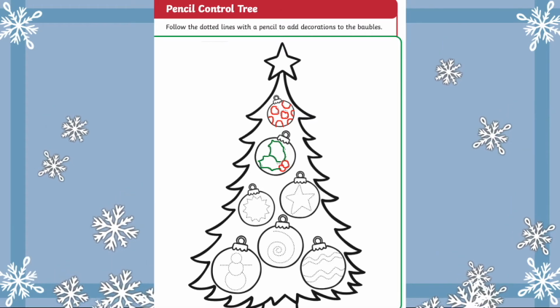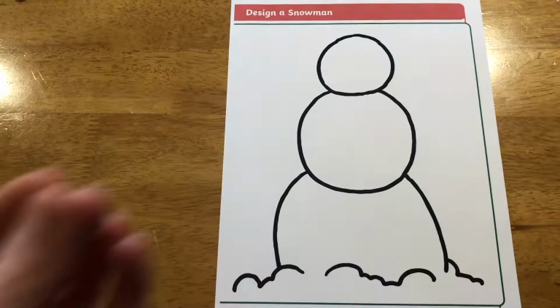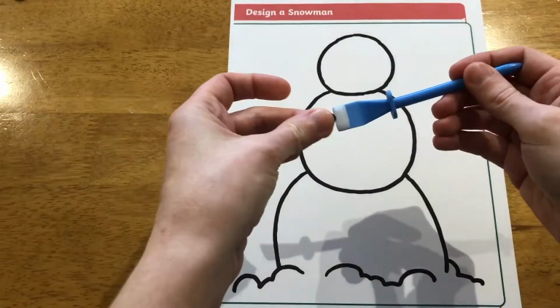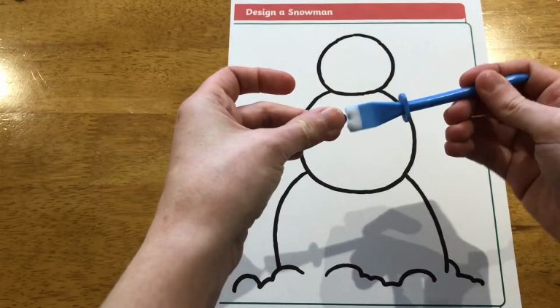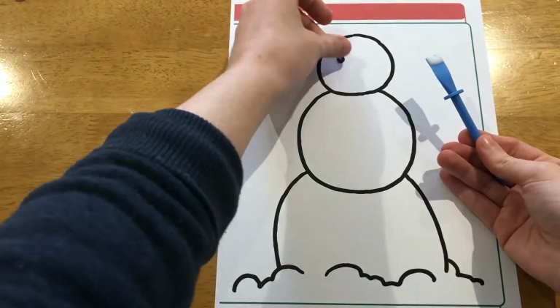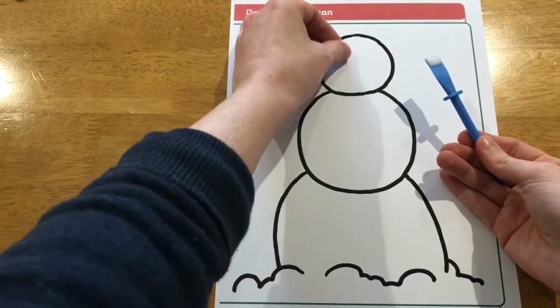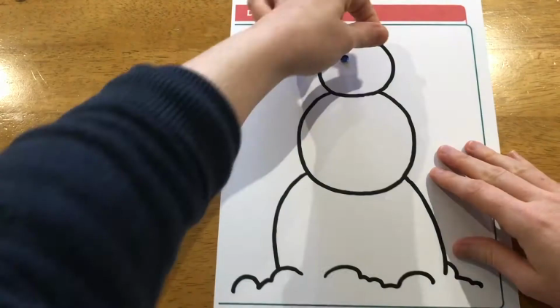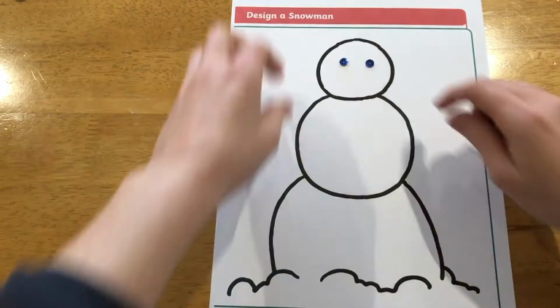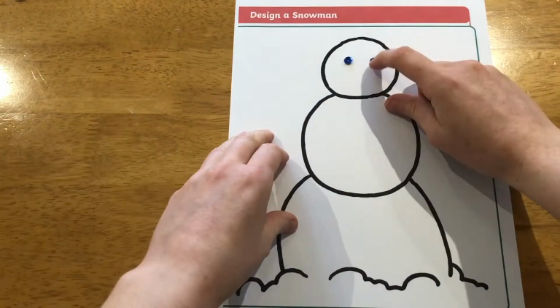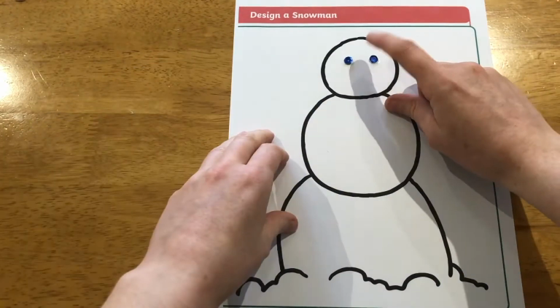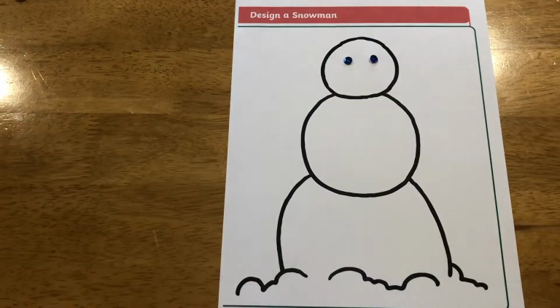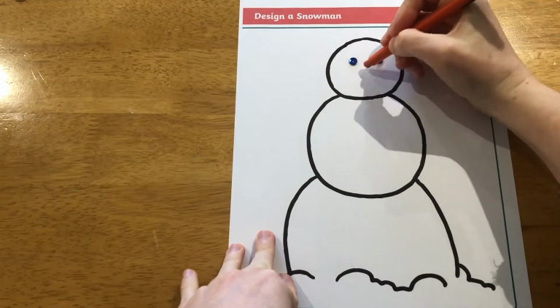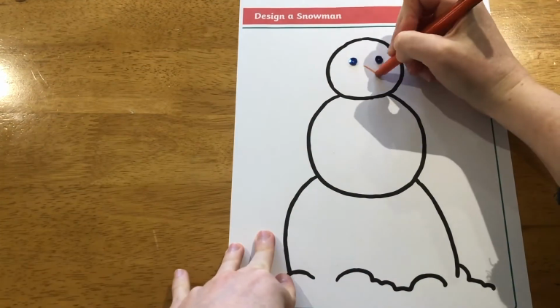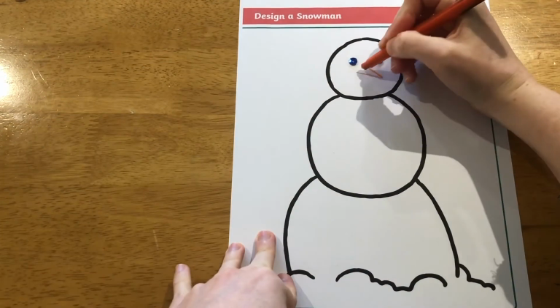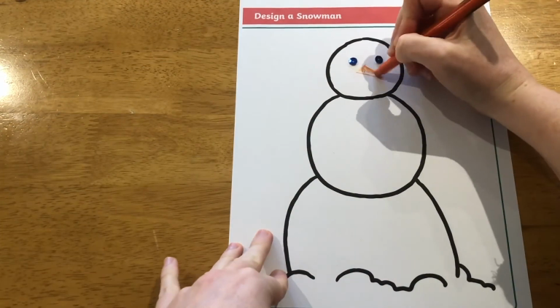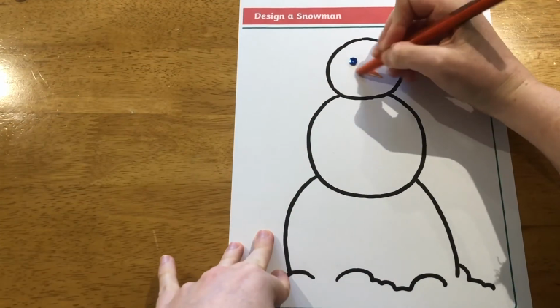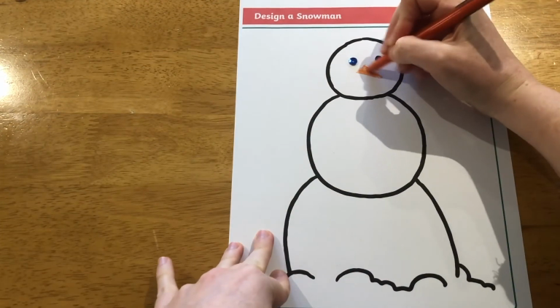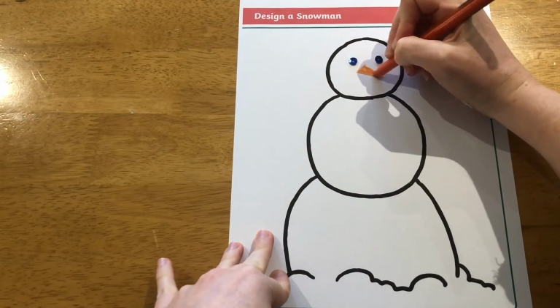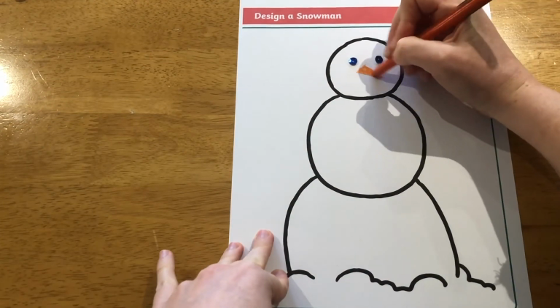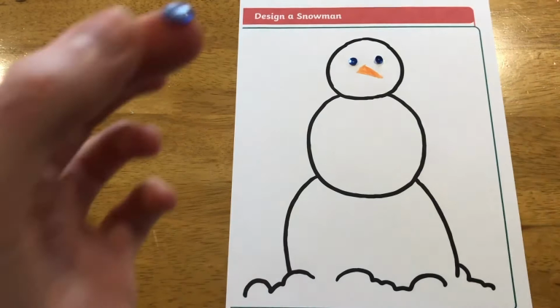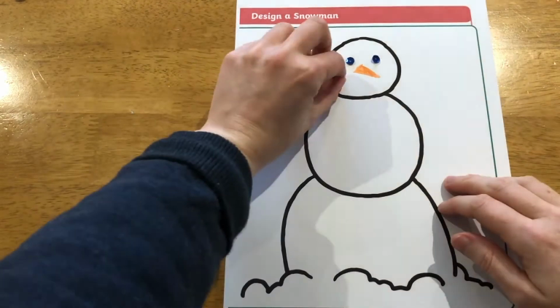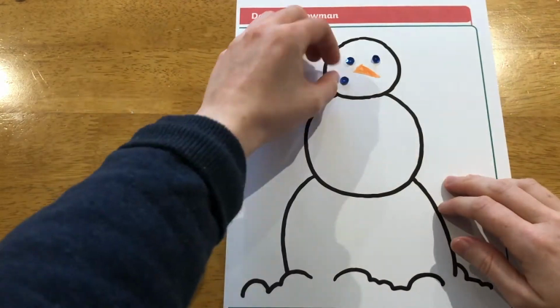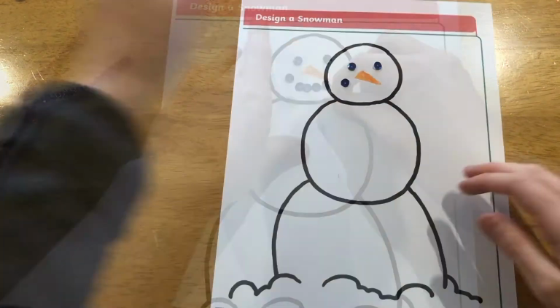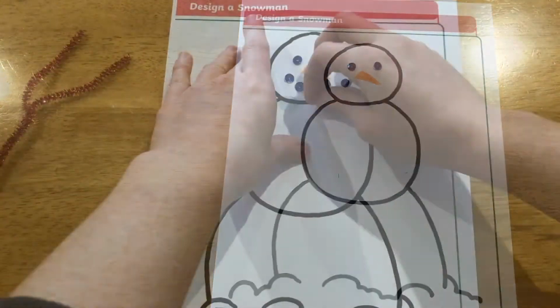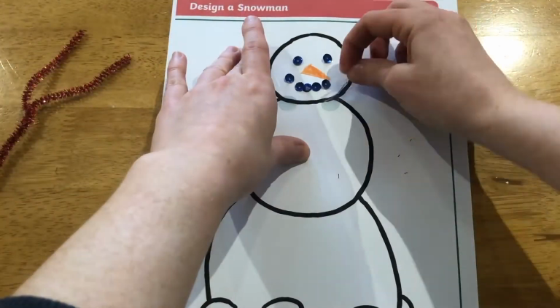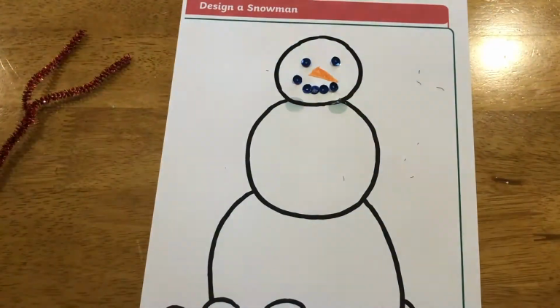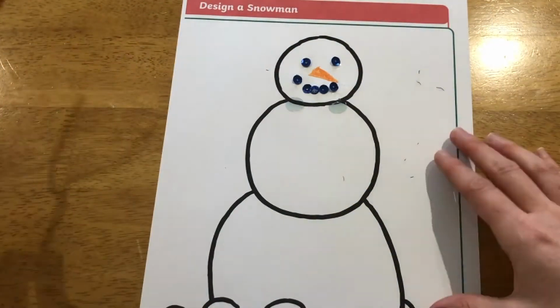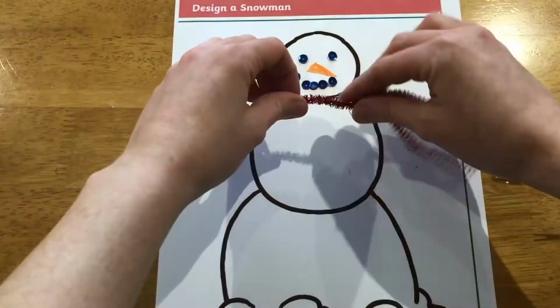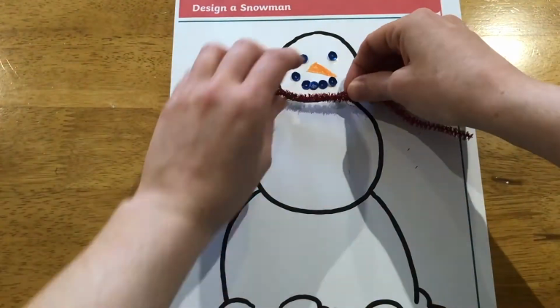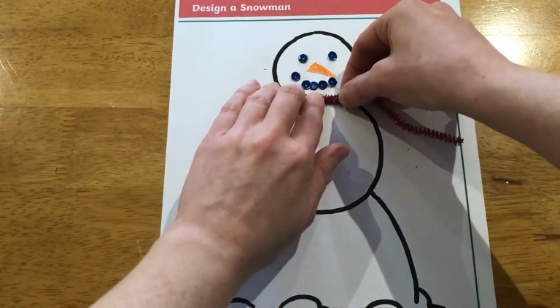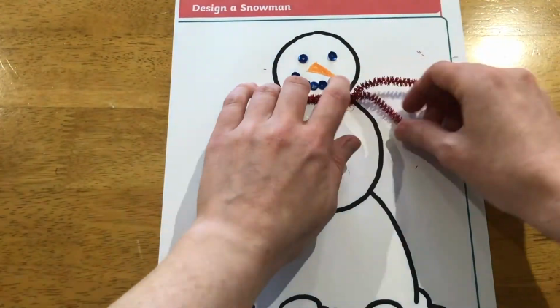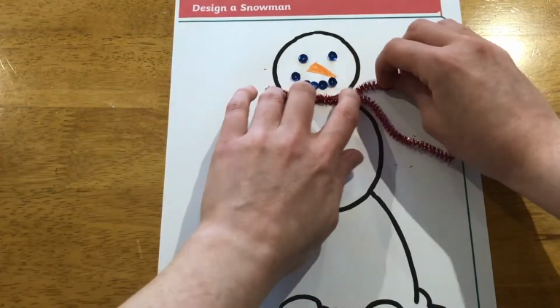Also included is this design a snowman activity. Why not try using different craft materials to make your snowman?